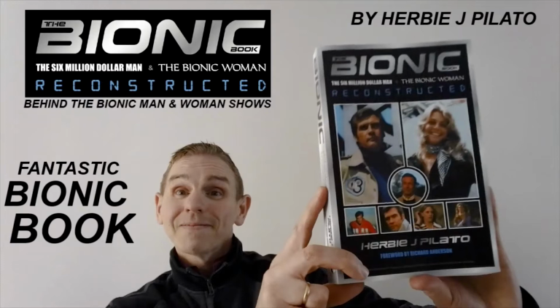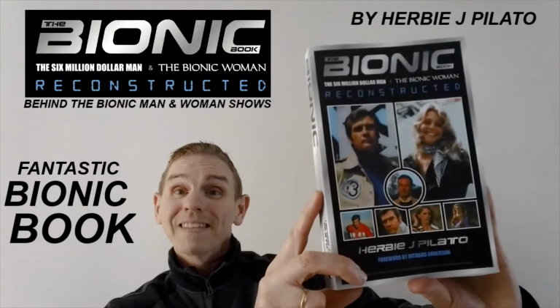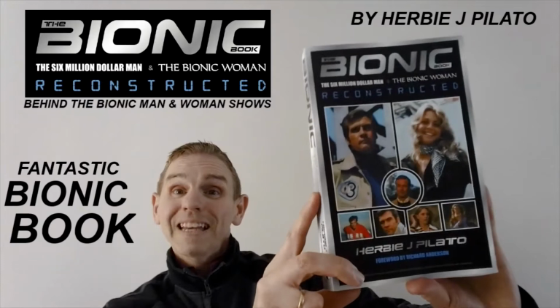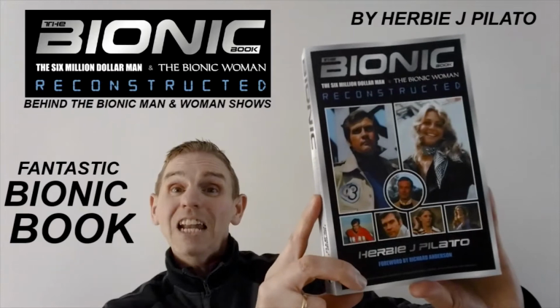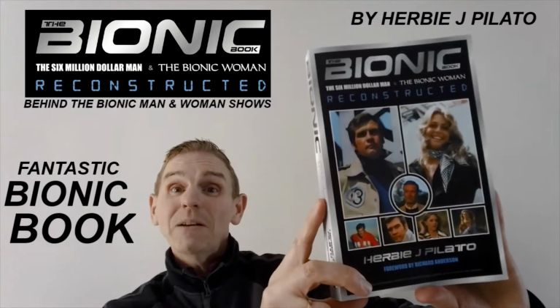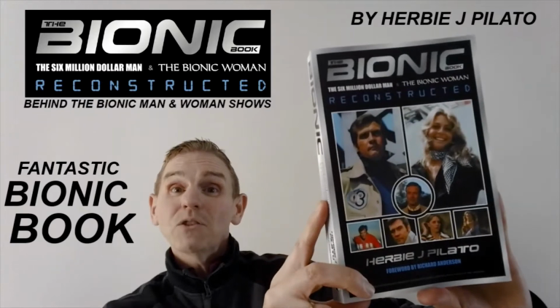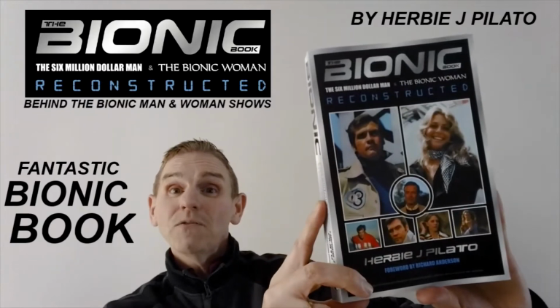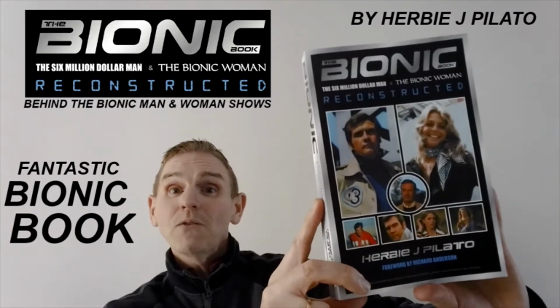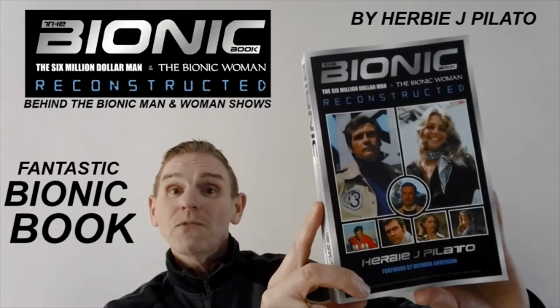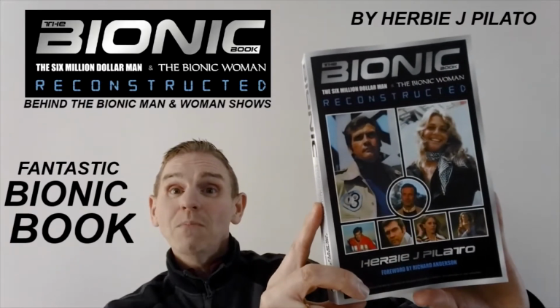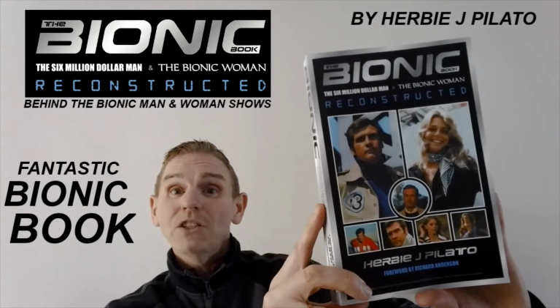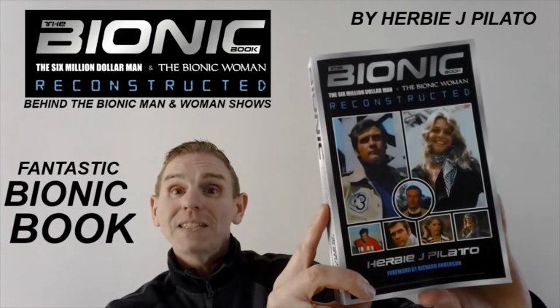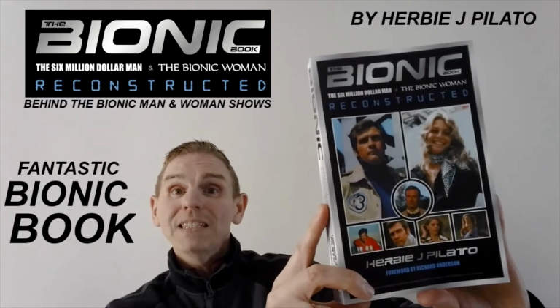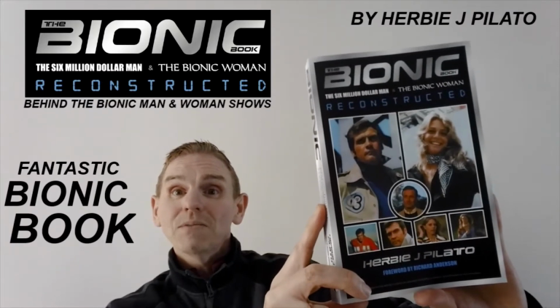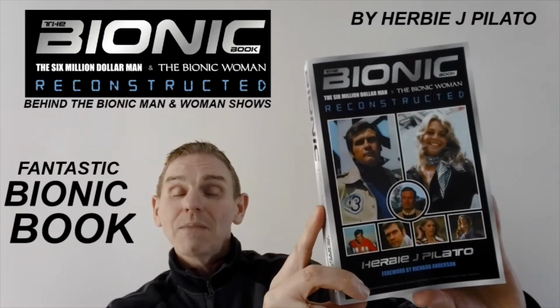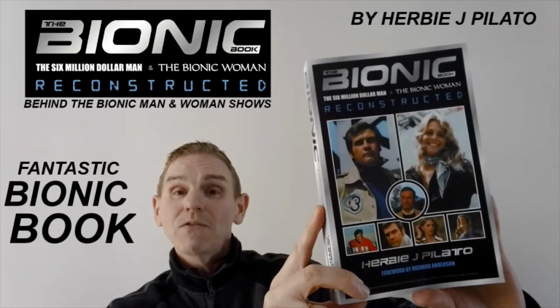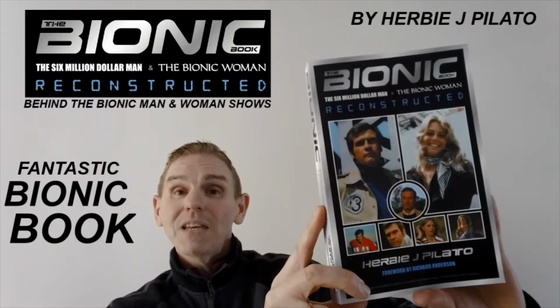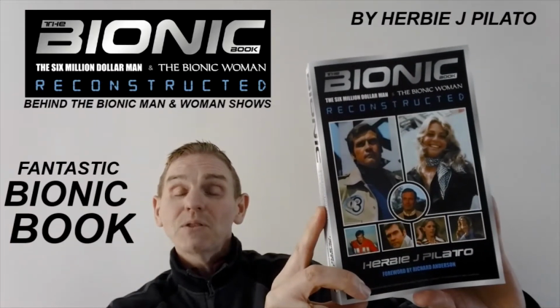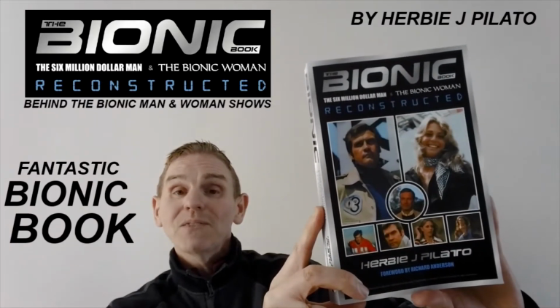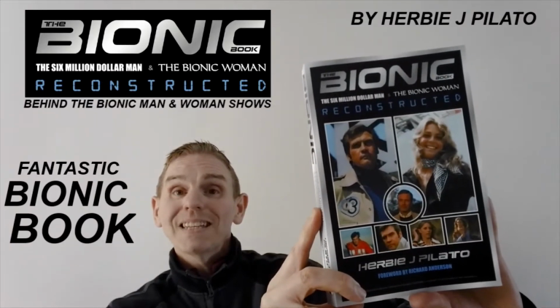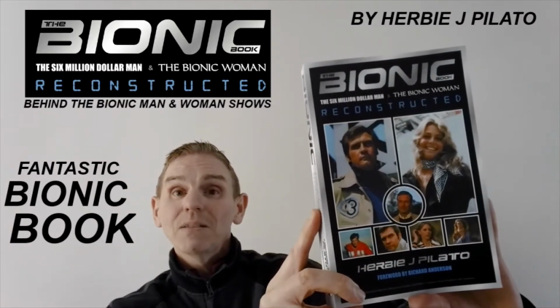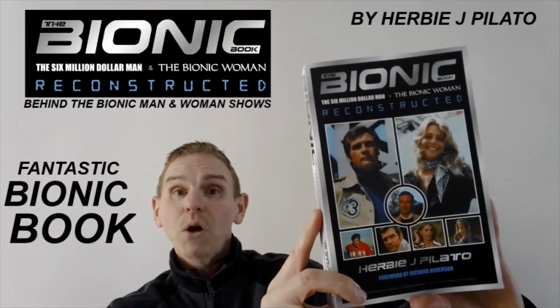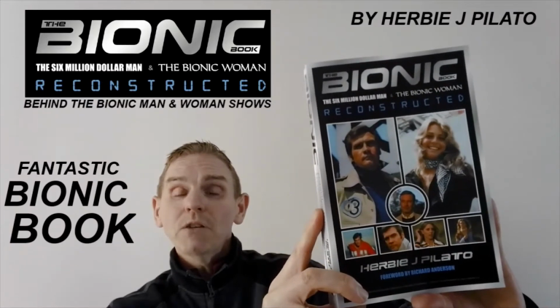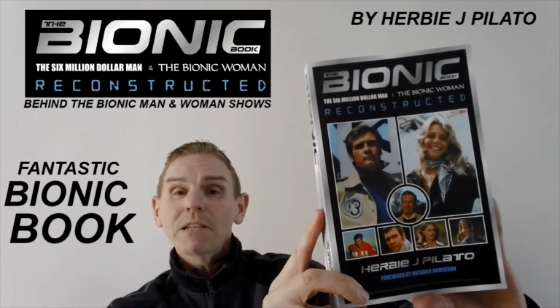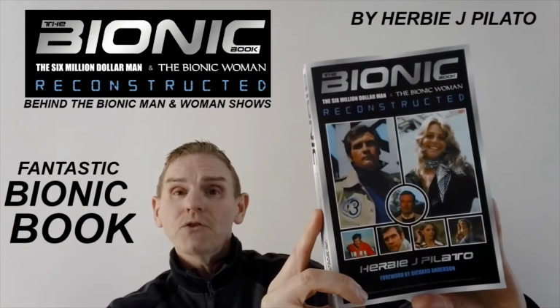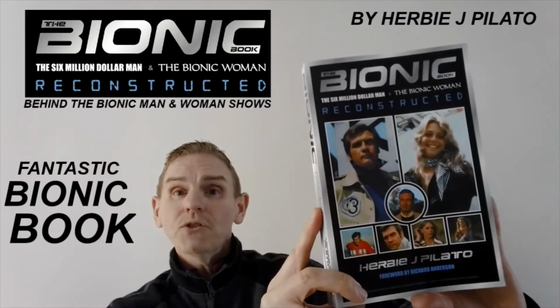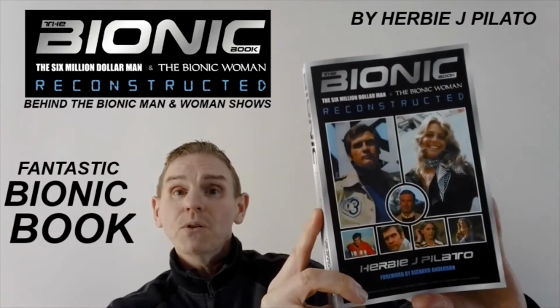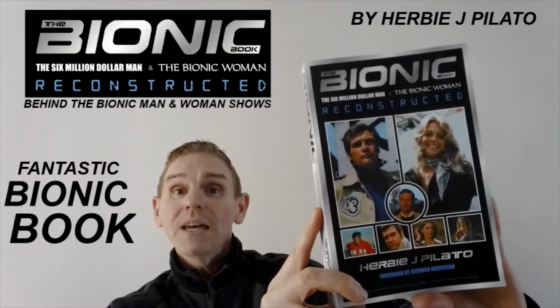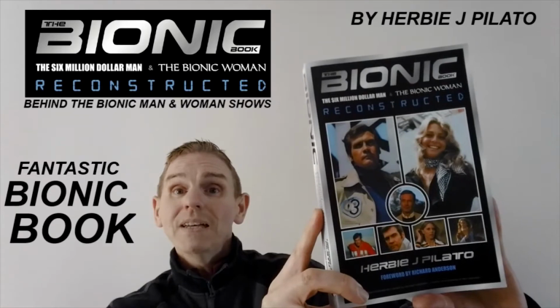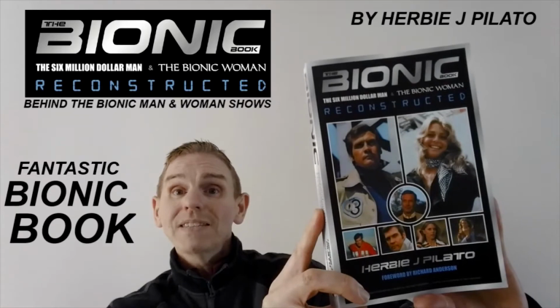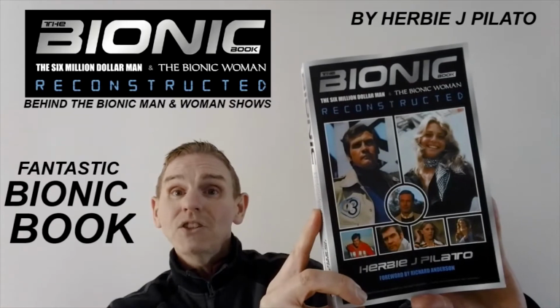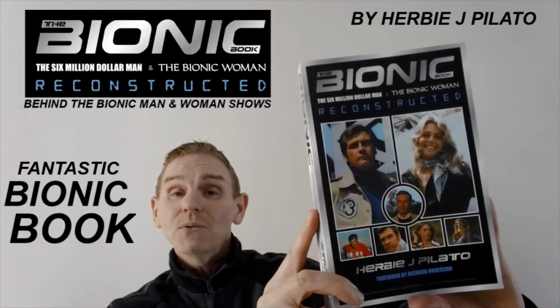Hello, welcome to The Review from the United Kingdom. Today I'm going to review the Absolutely Fantastic Bionic Reconstruction book. Stay tuned.